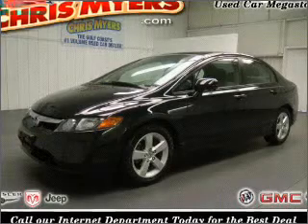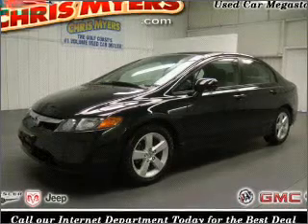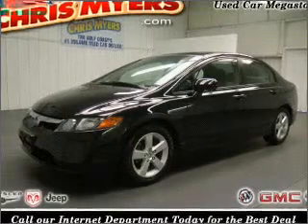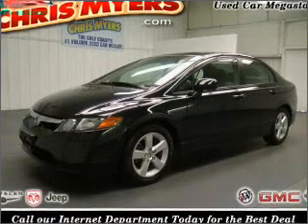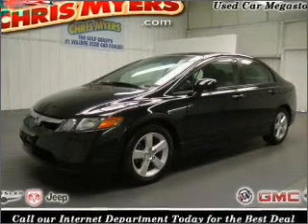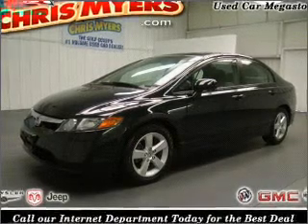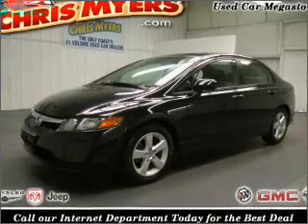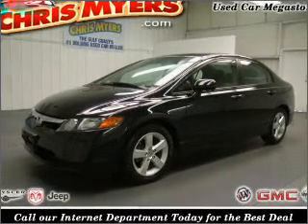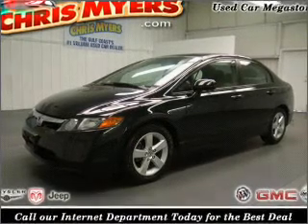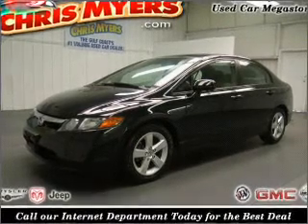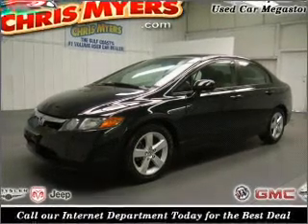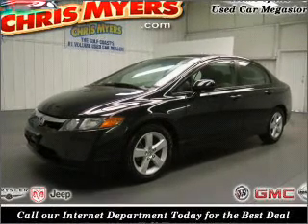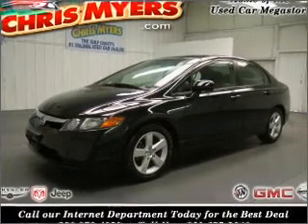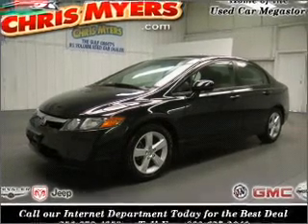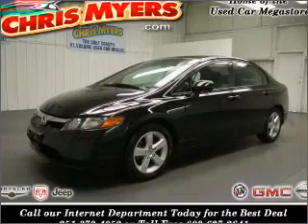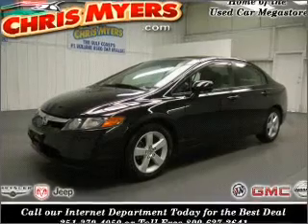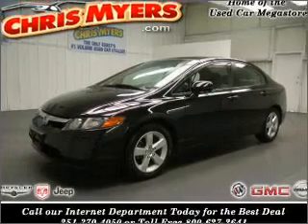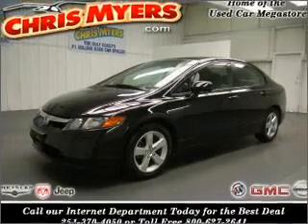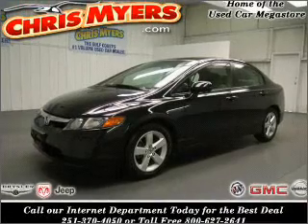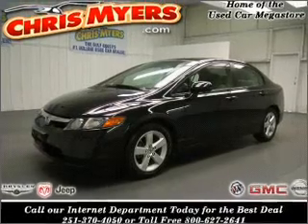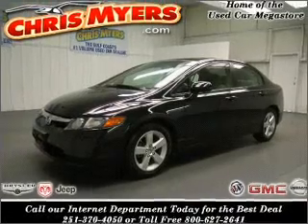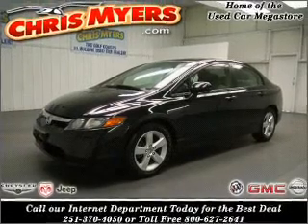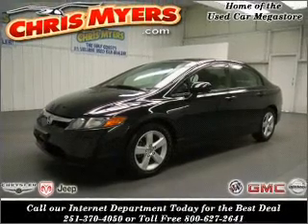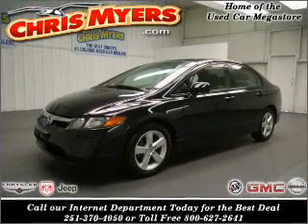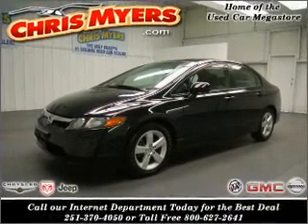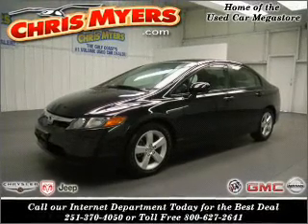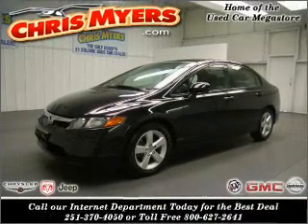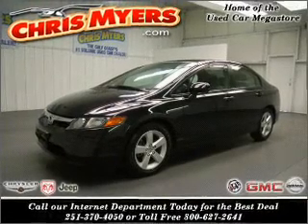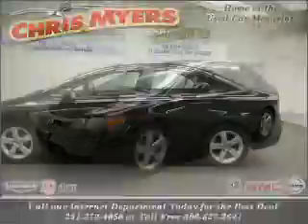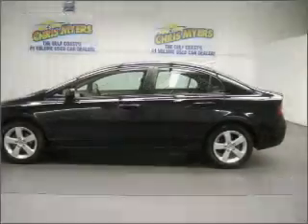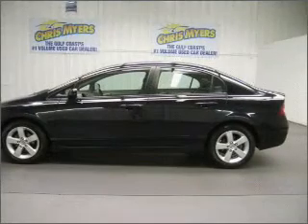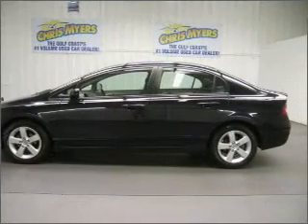Take a look at this 2007 Honda Civic EX I just came into. Chris Myers.